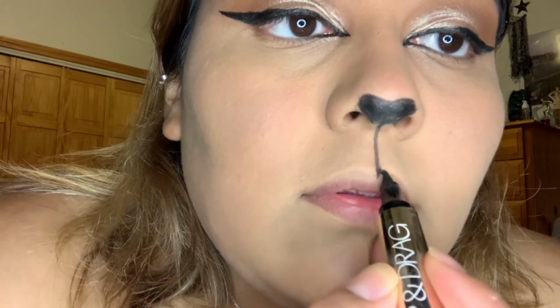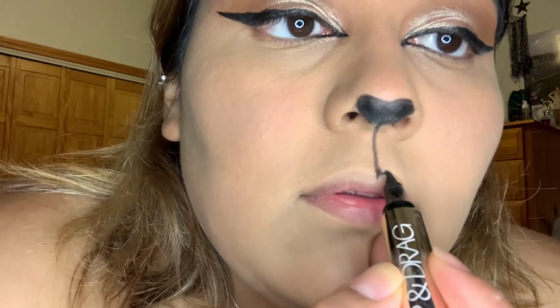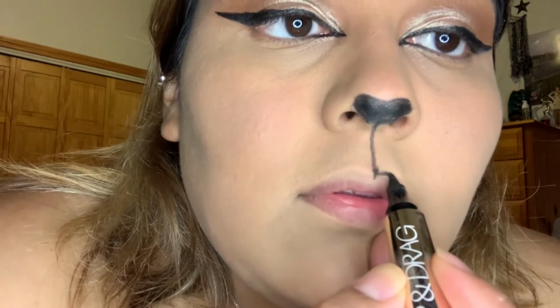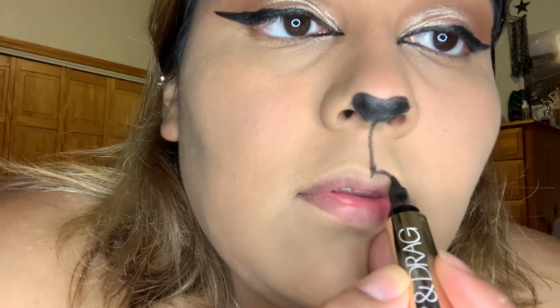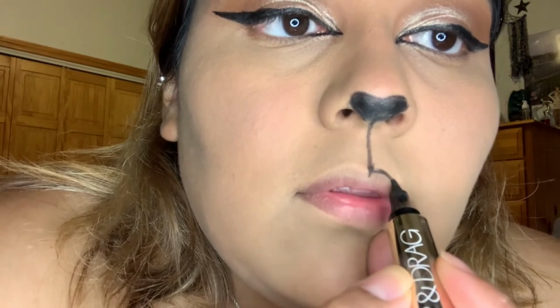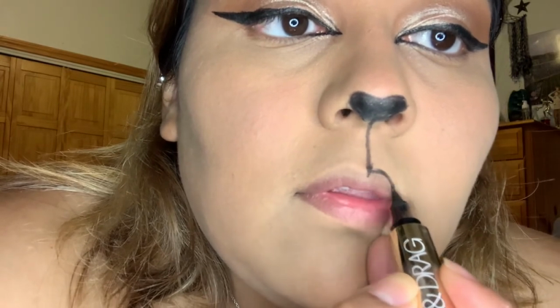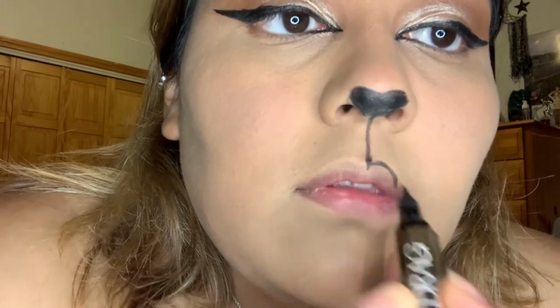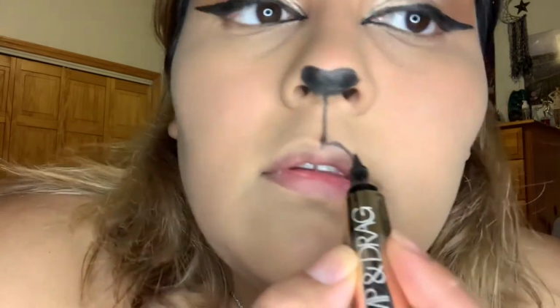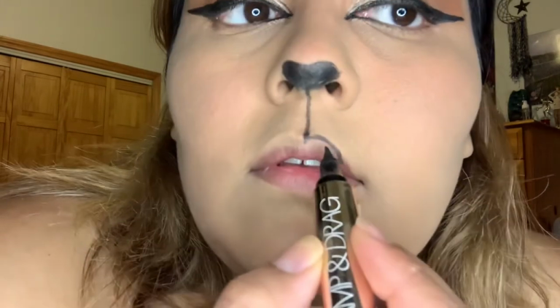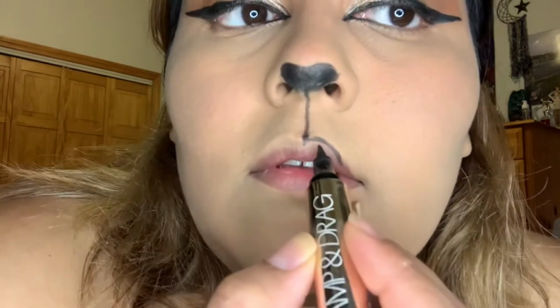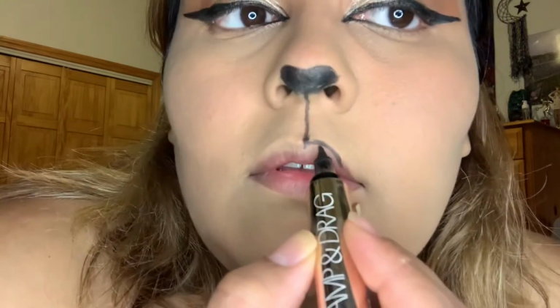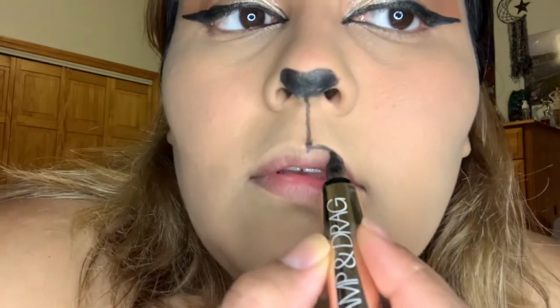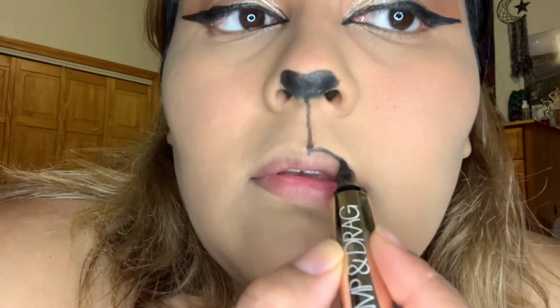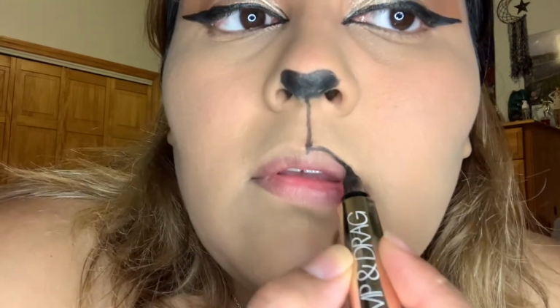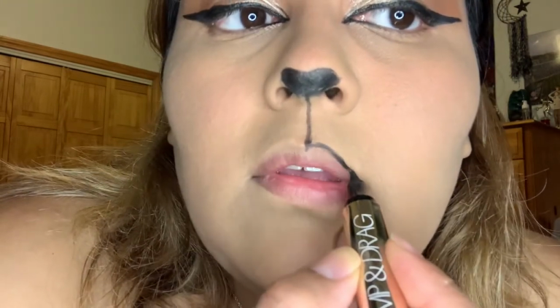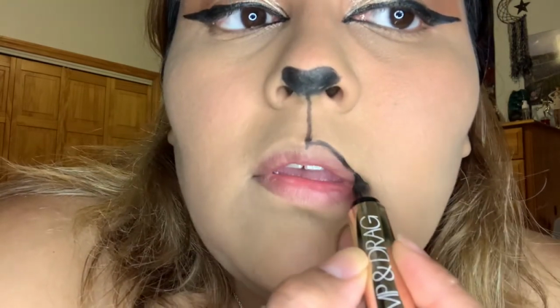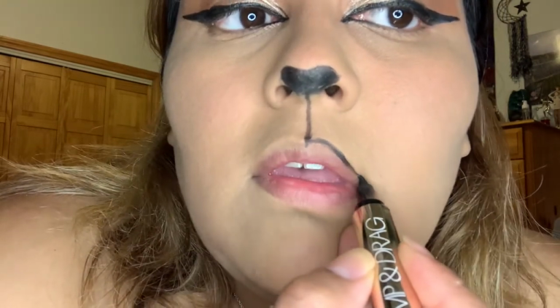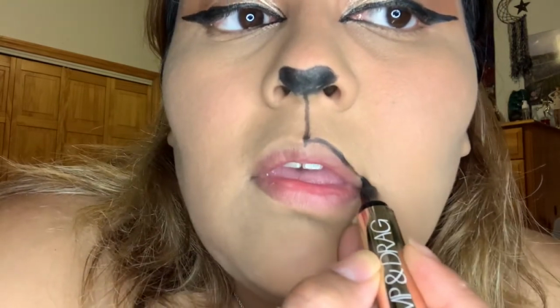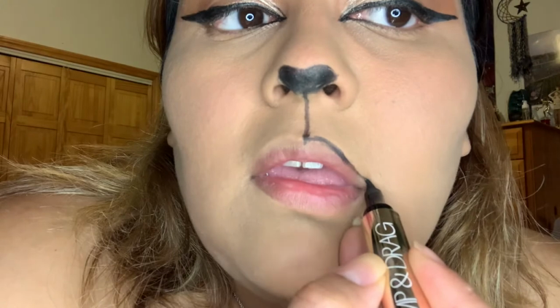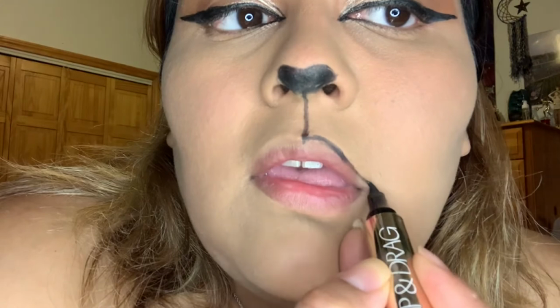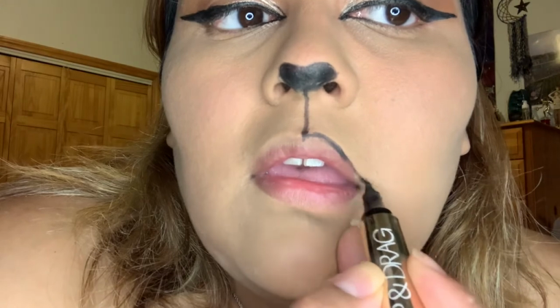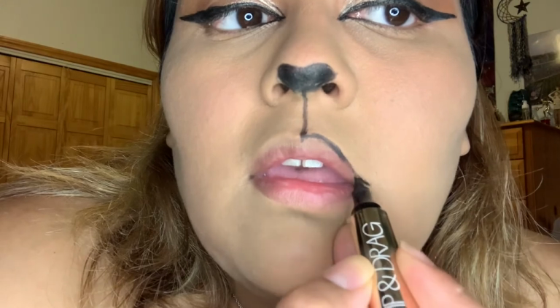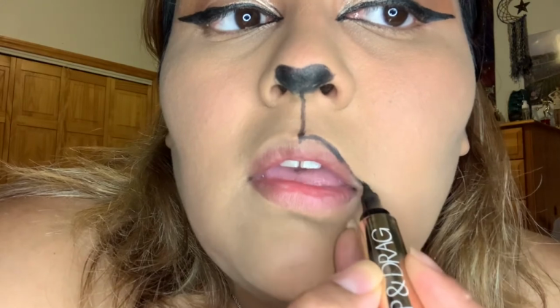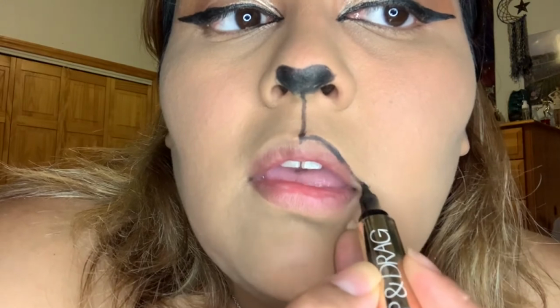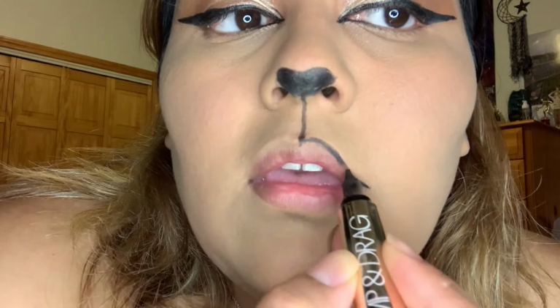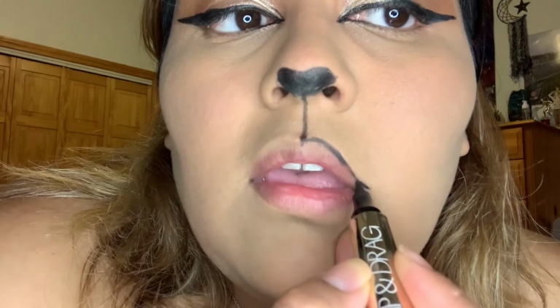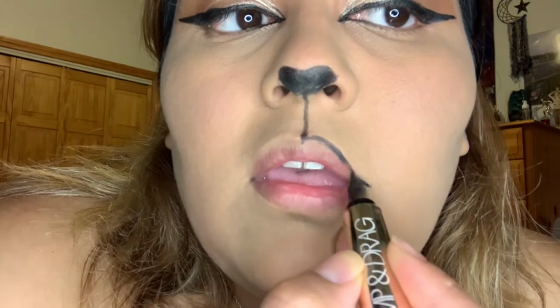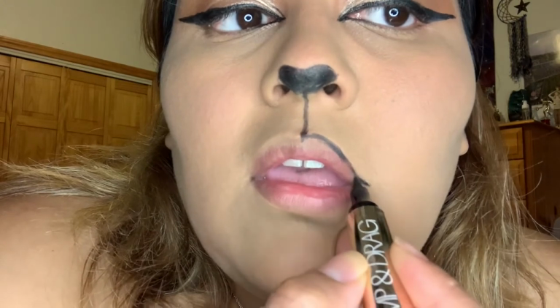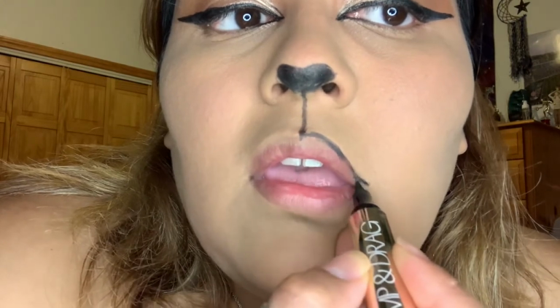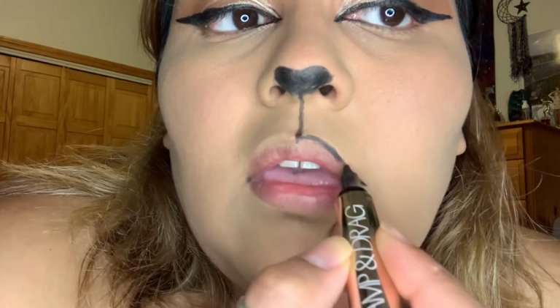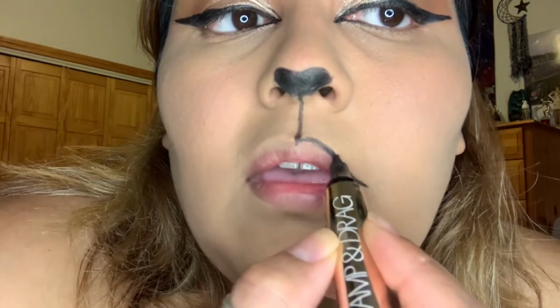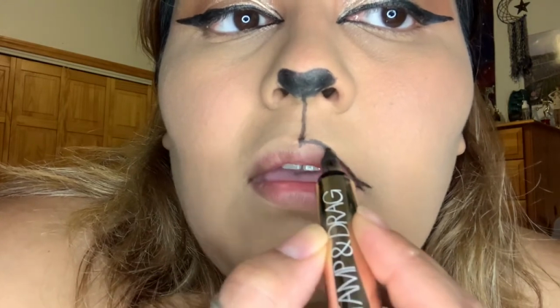I did a really straight line to the bottom of my lips, then outlined the lip area and filled it in with black lipstick.